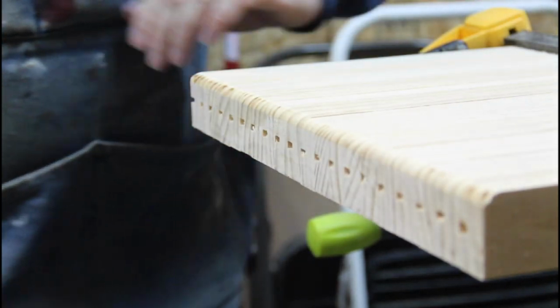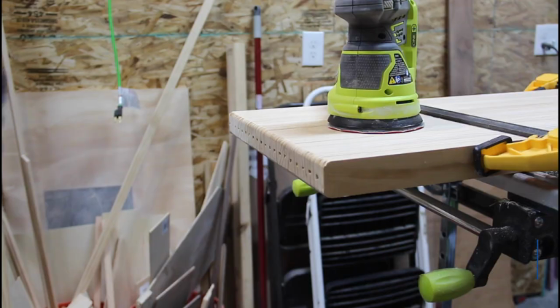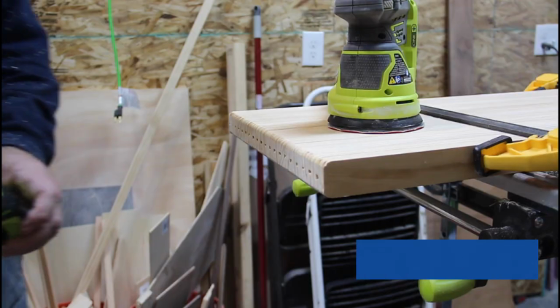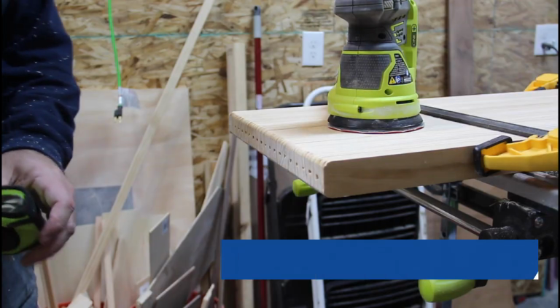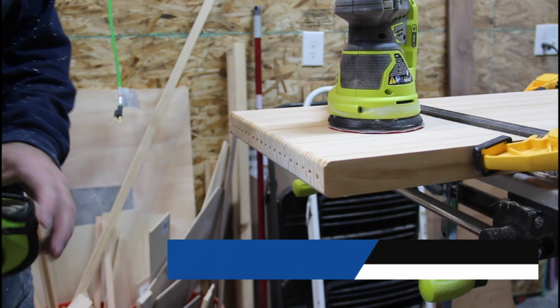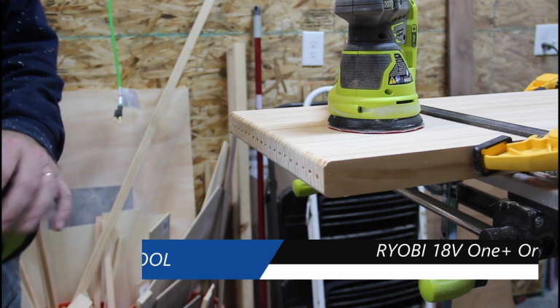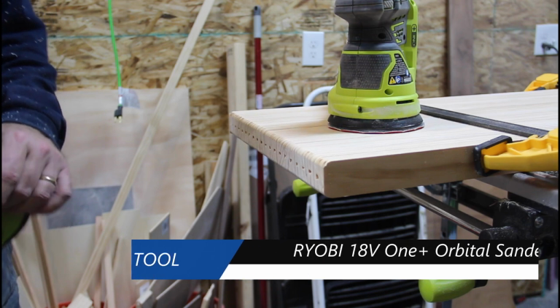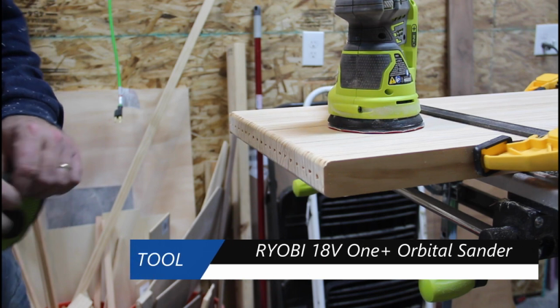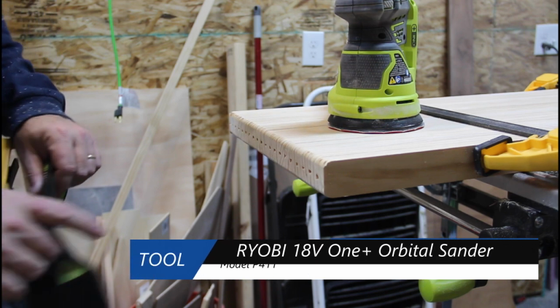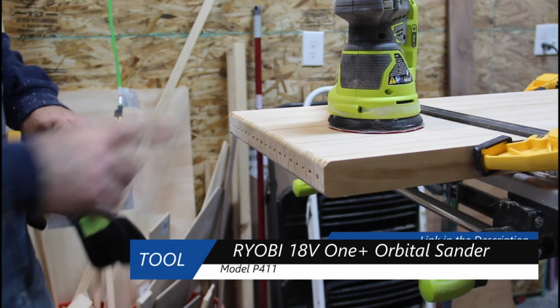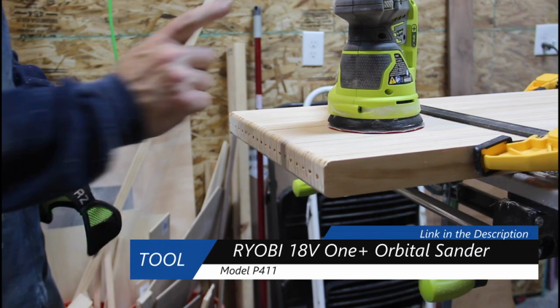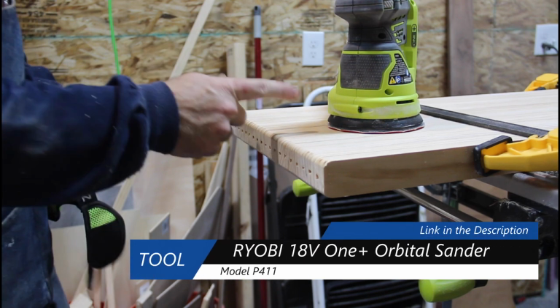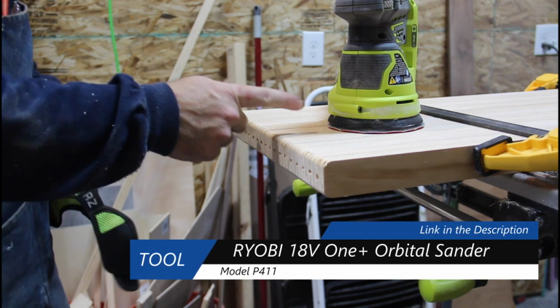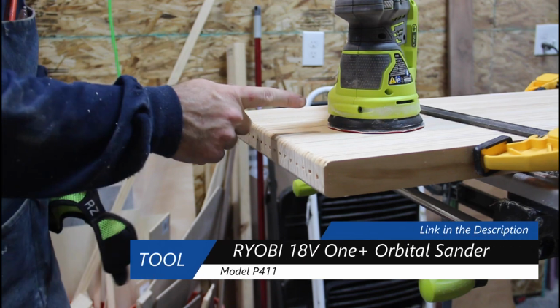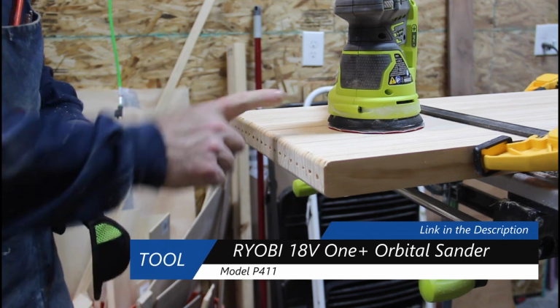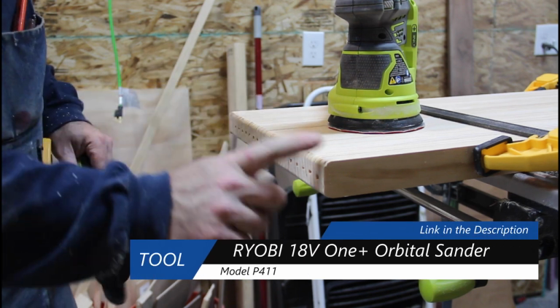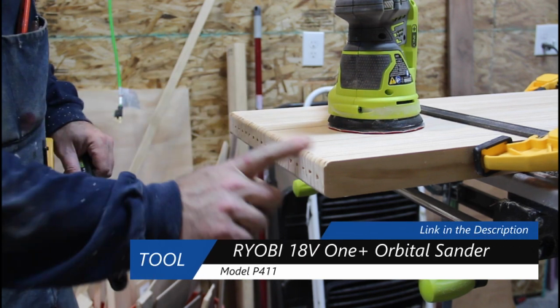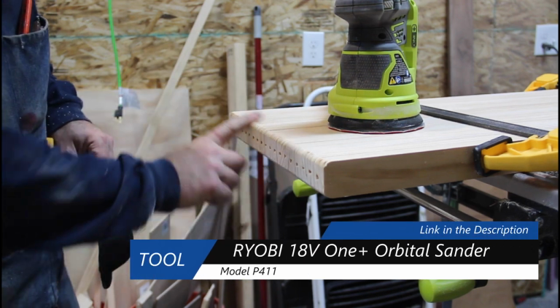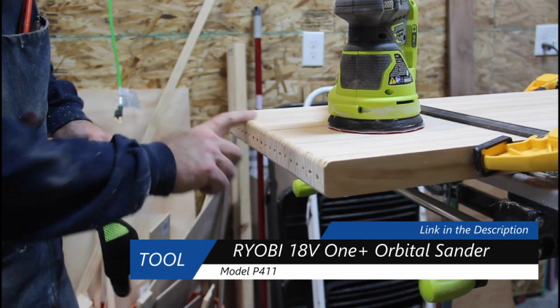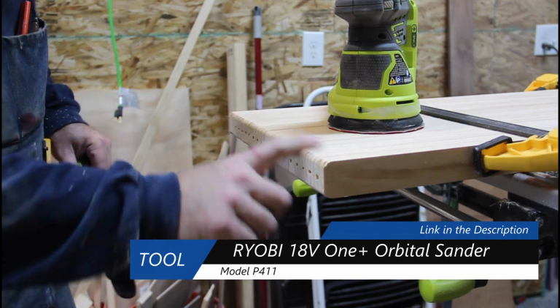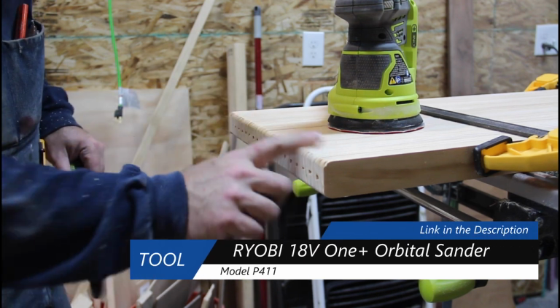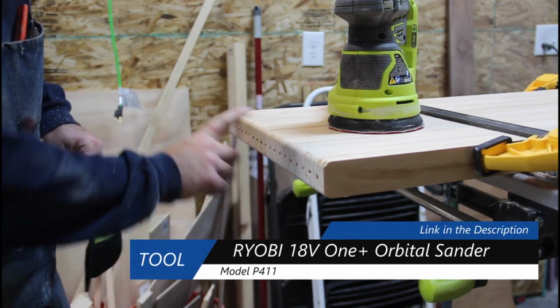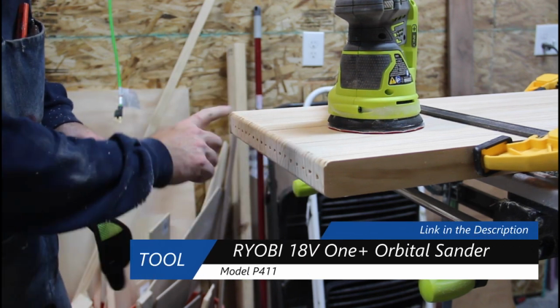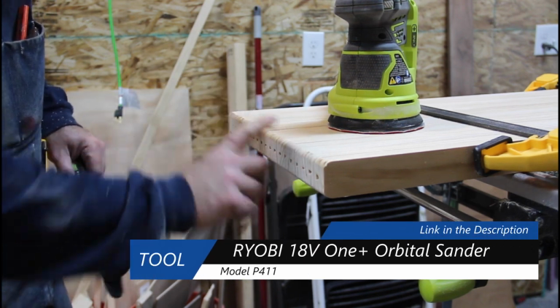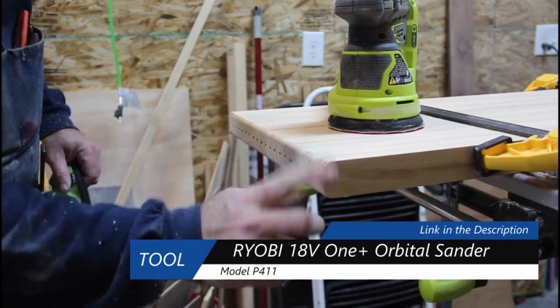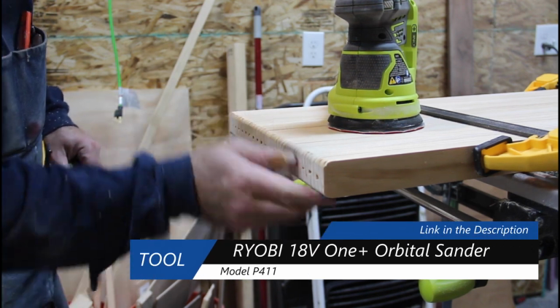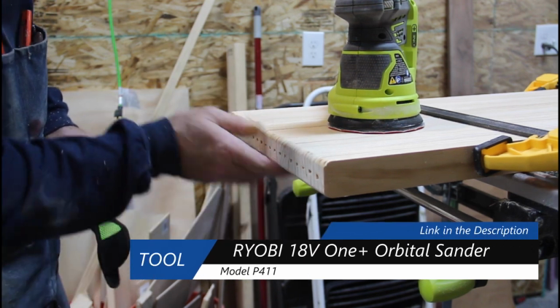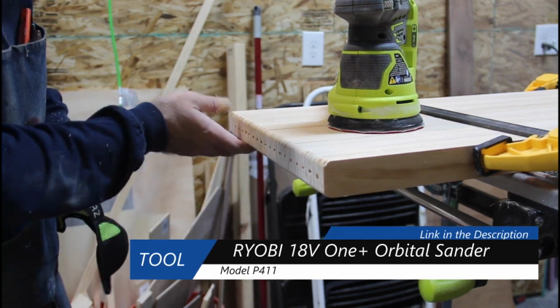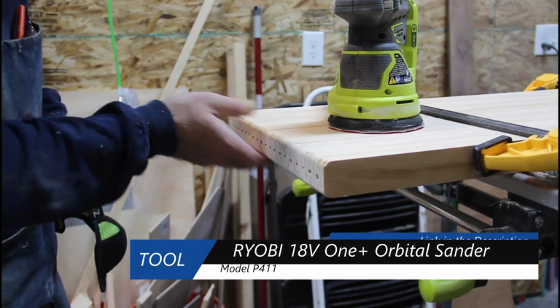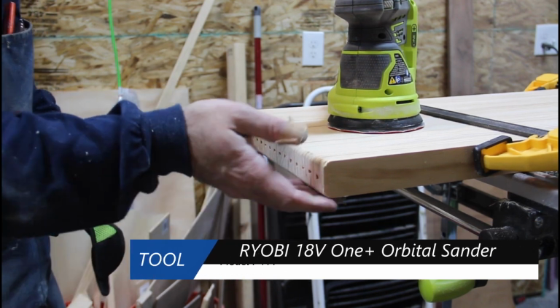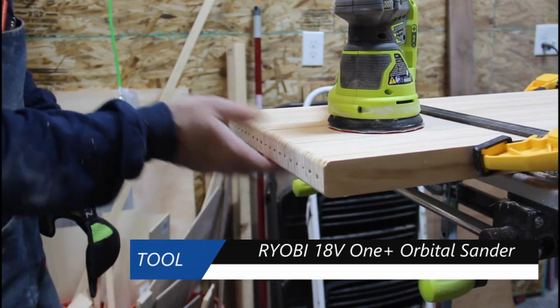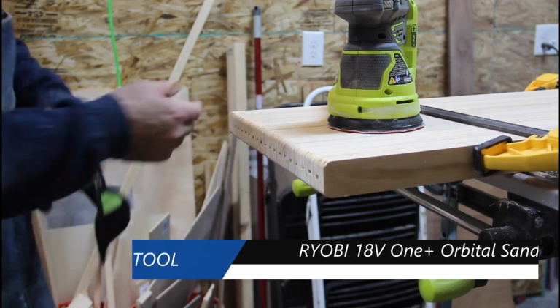While I get everything clamped together, I'm going to use my orbital sander and just clean all these edges up nice and smooth.